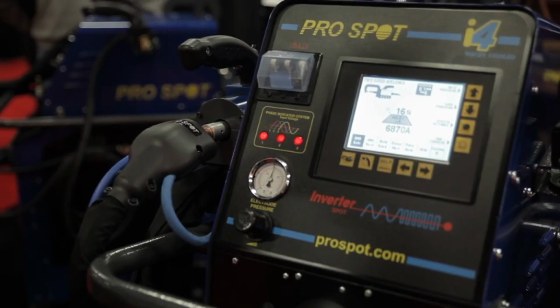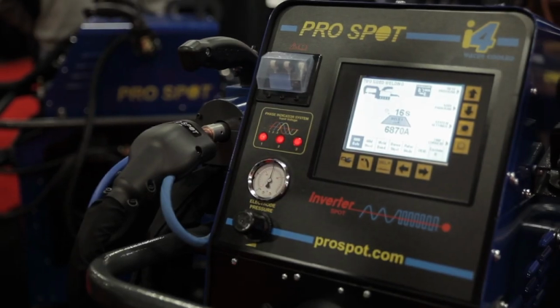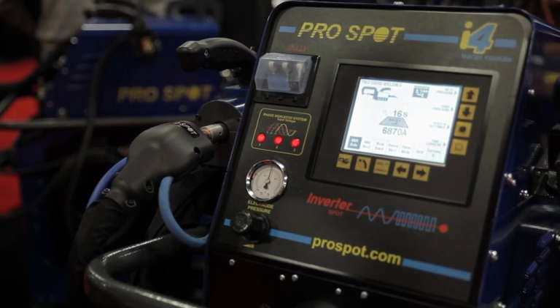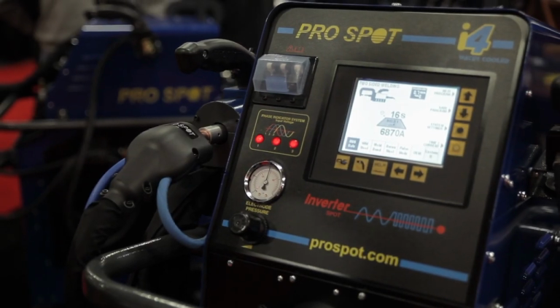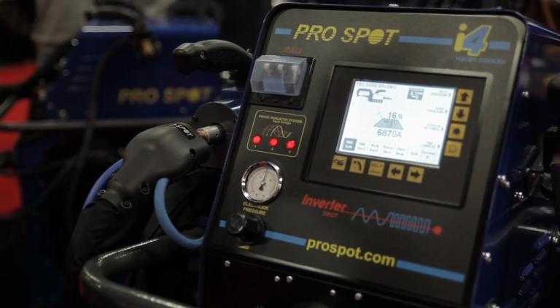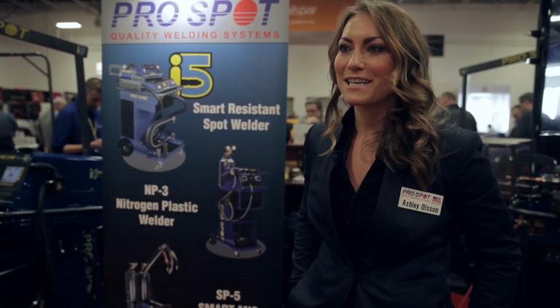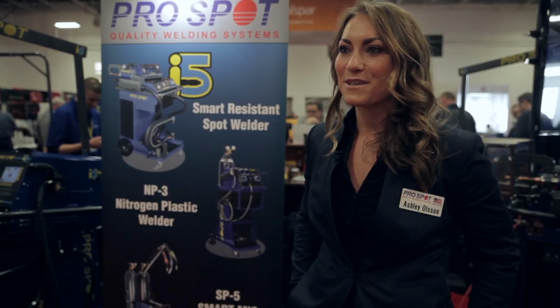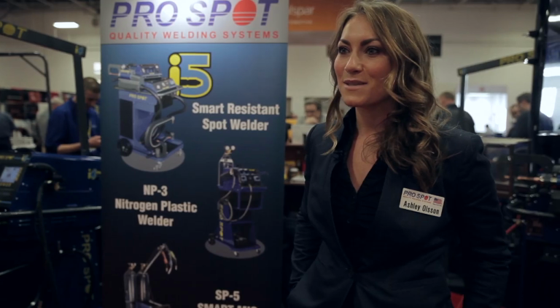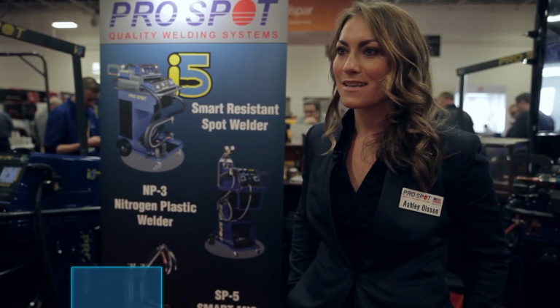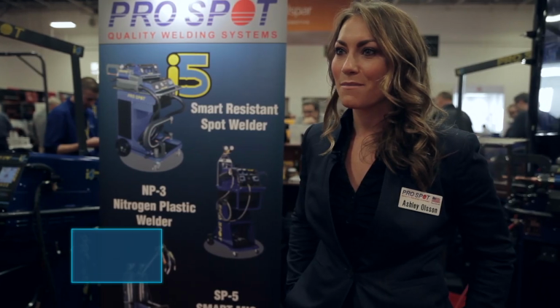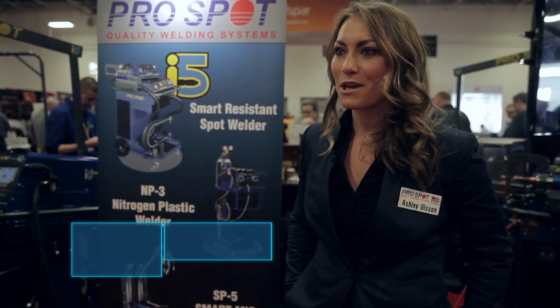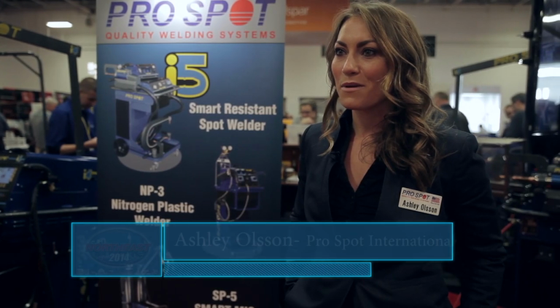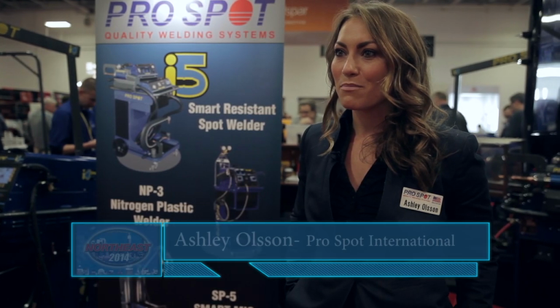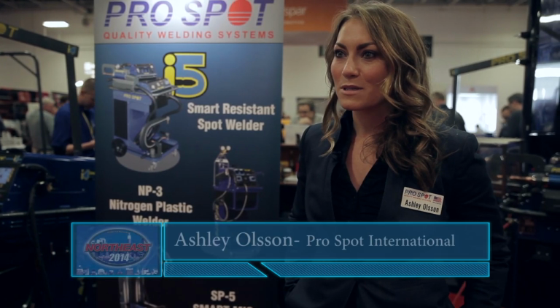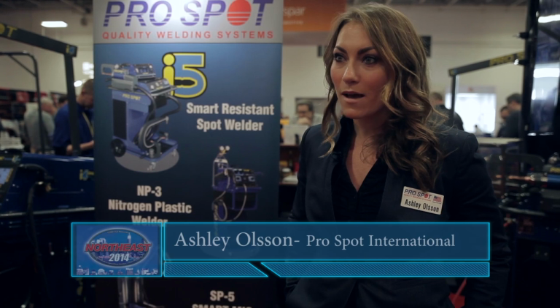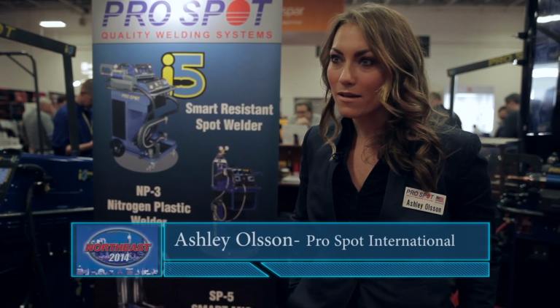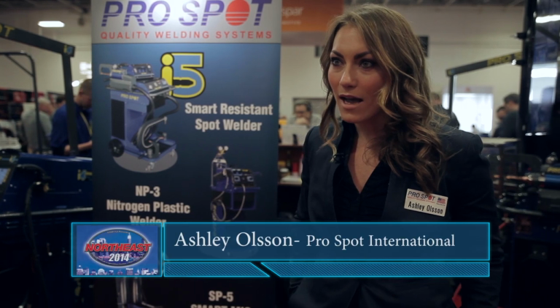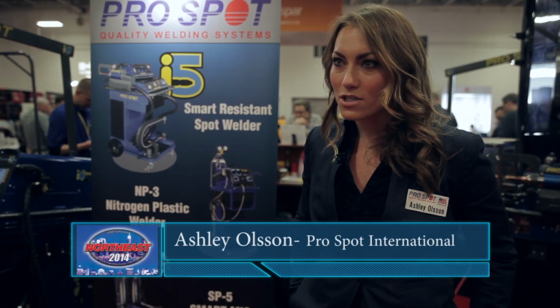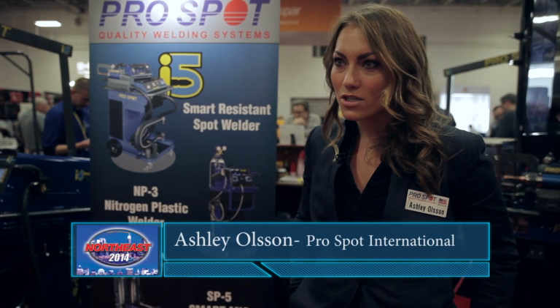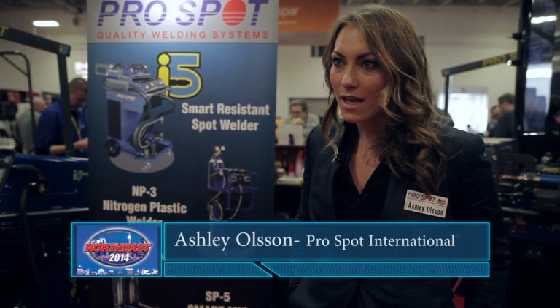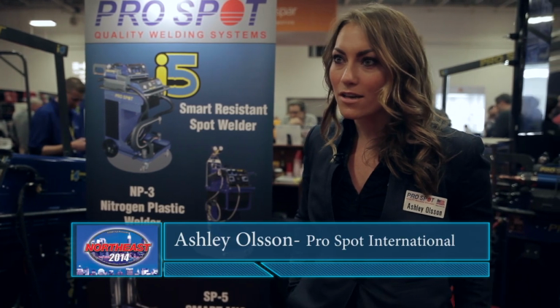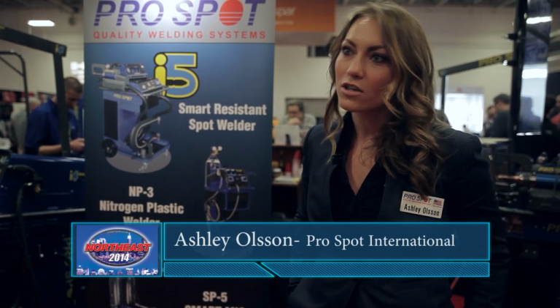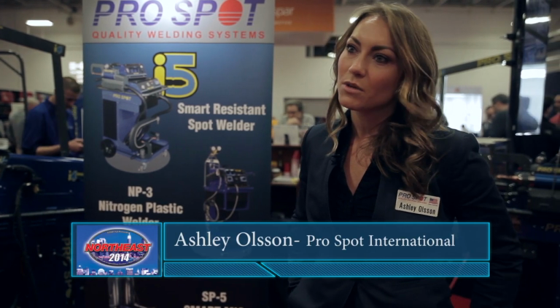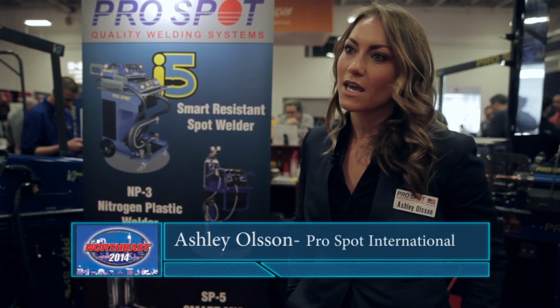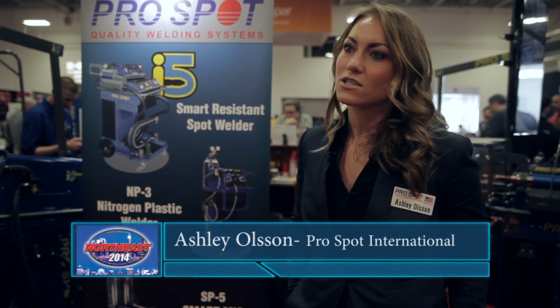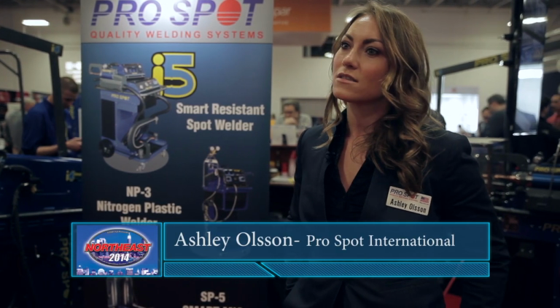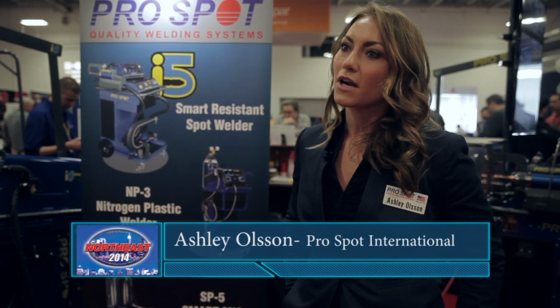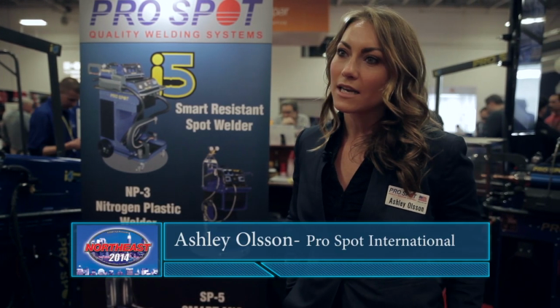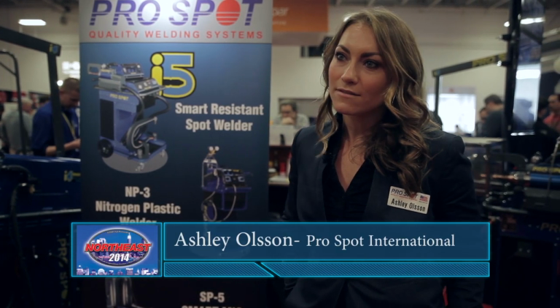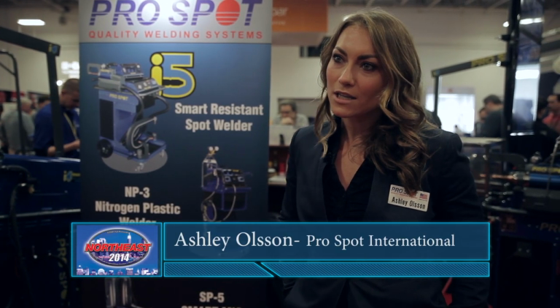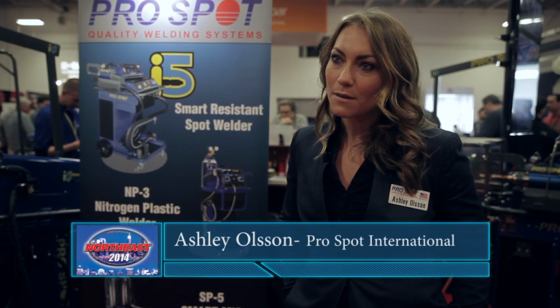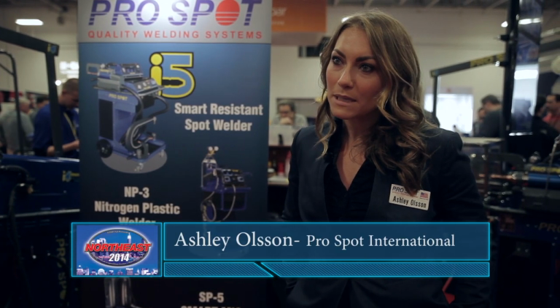My name is Ashley Olson. I'm here with ProSpot International. I handle communications and marketing for the company.